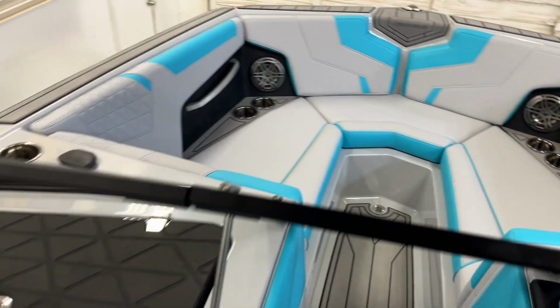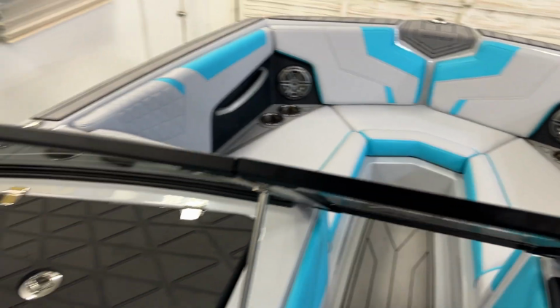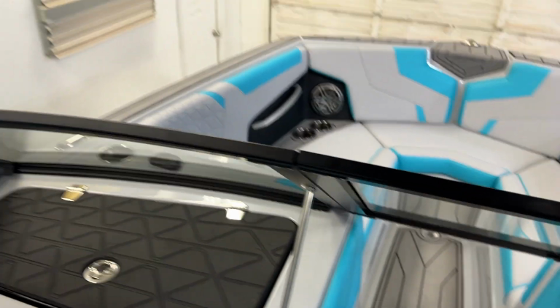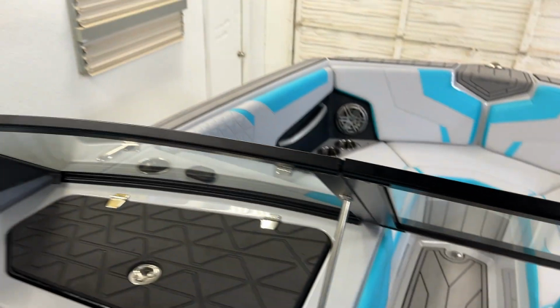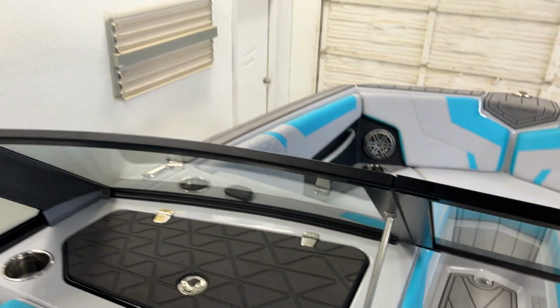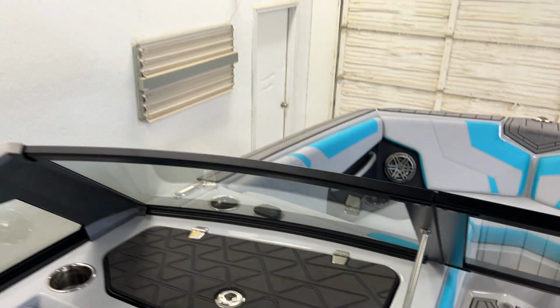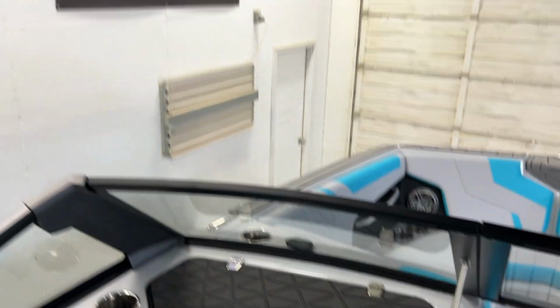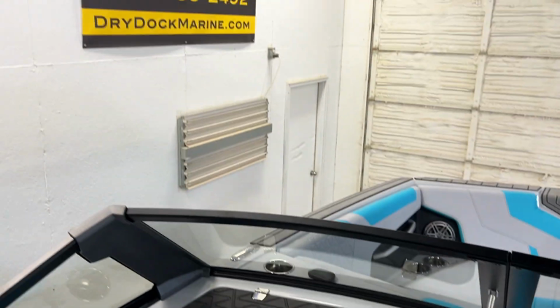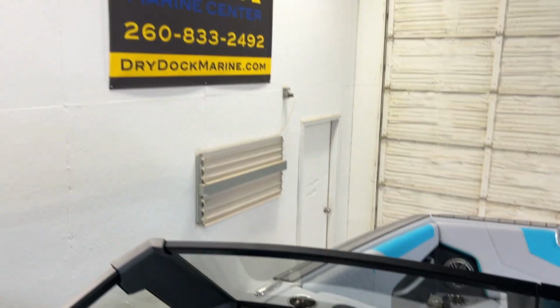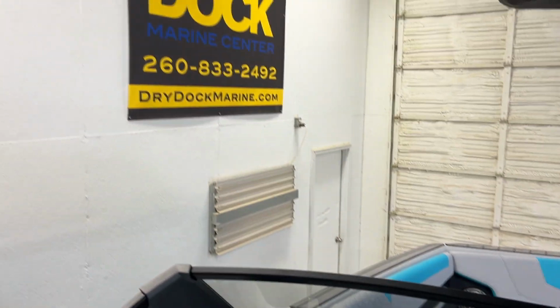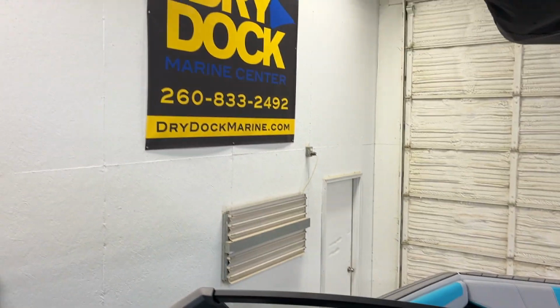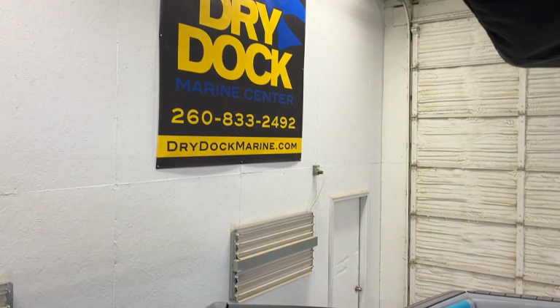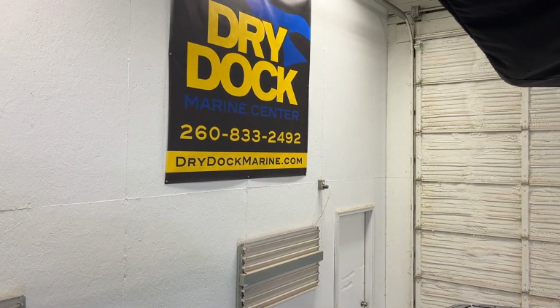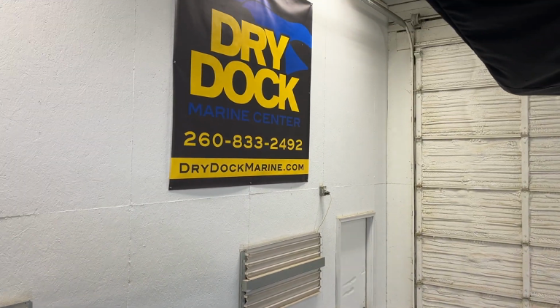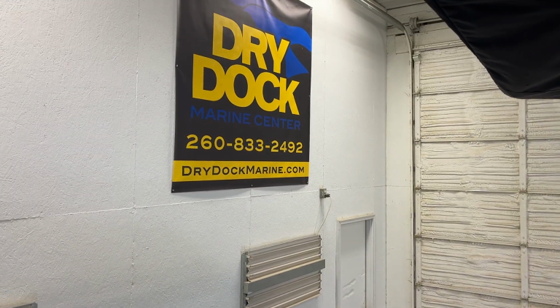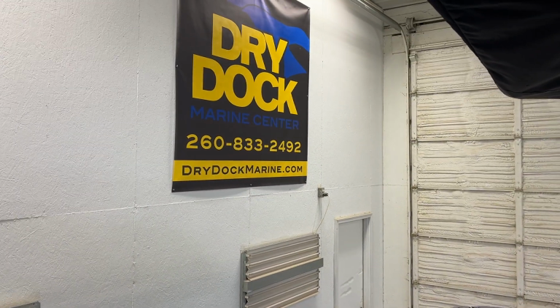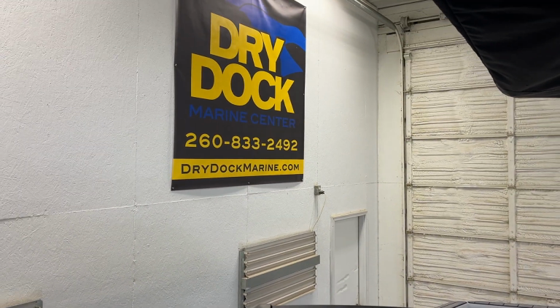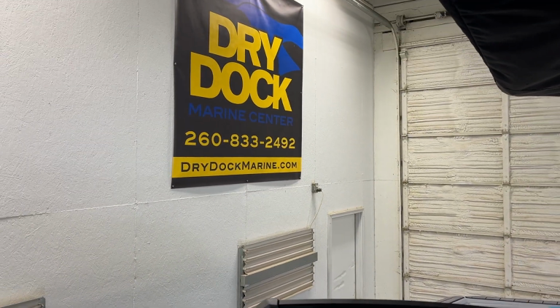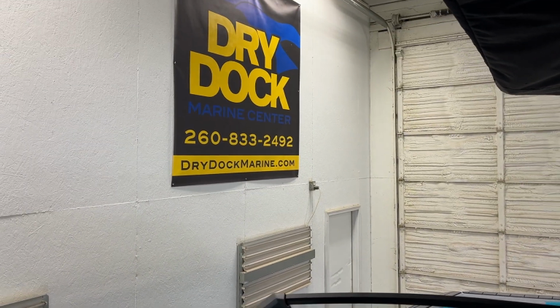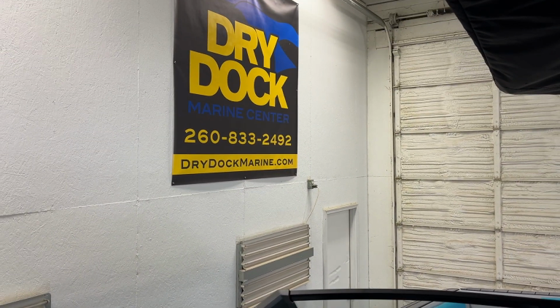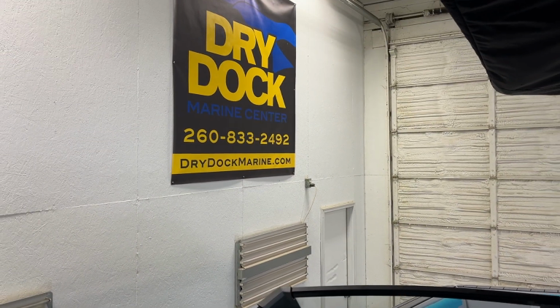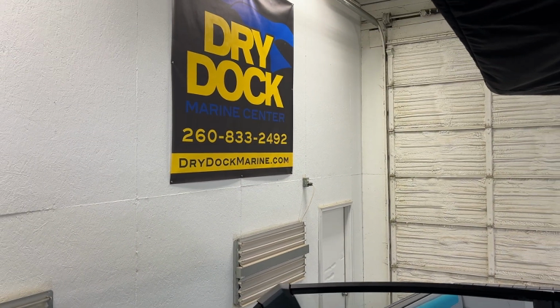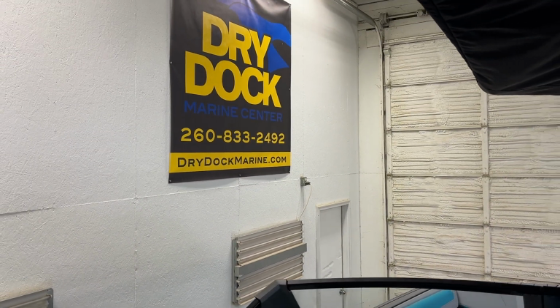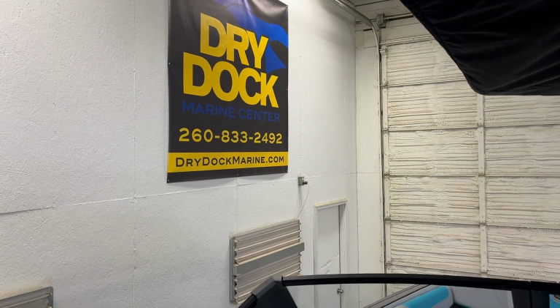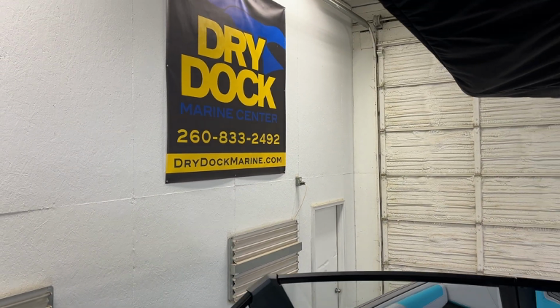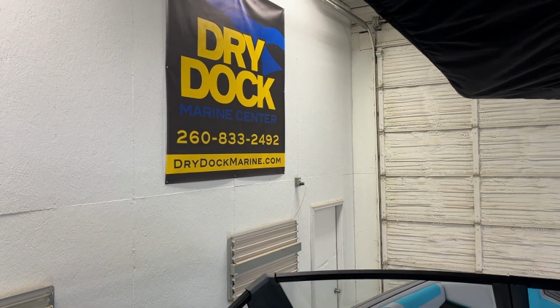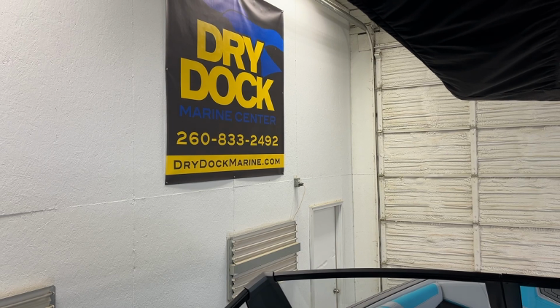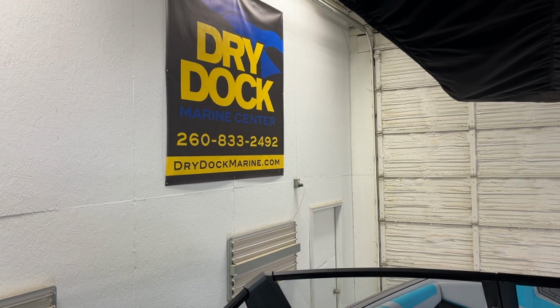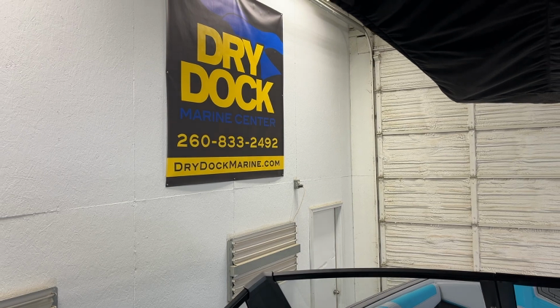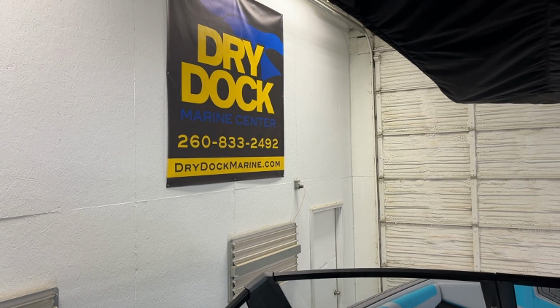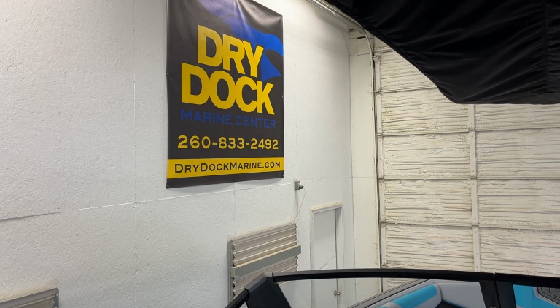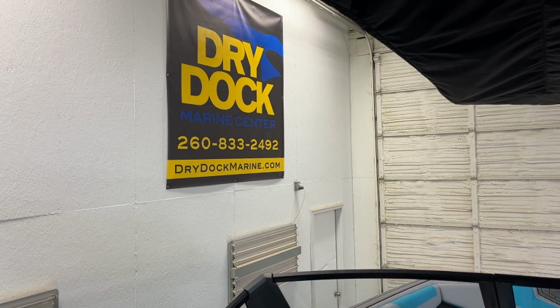So for this boat and many, many more, come see us at DryDoc and drydockmarine.com.